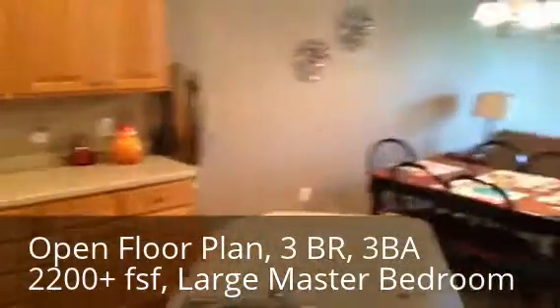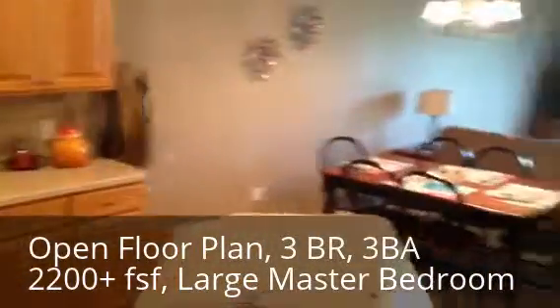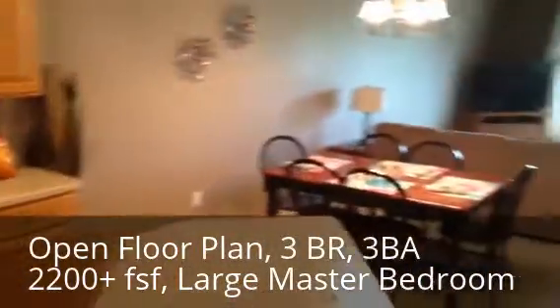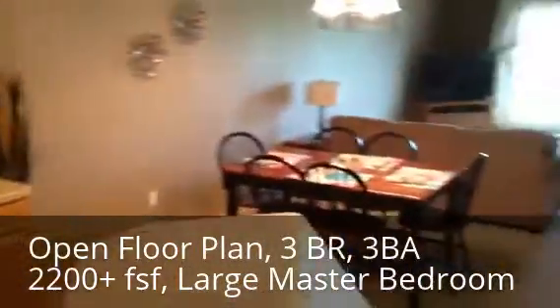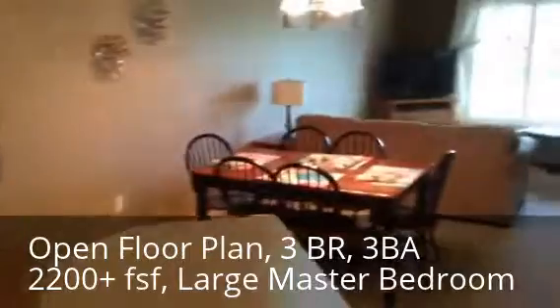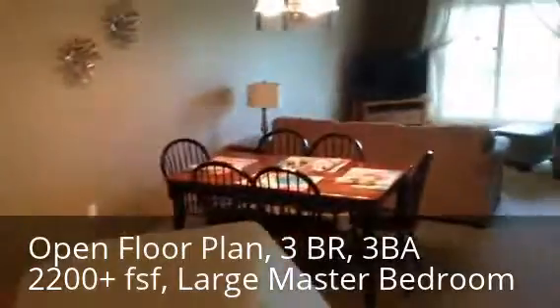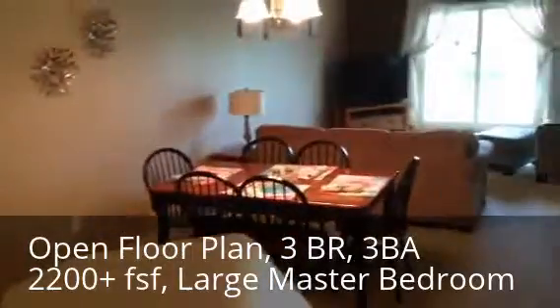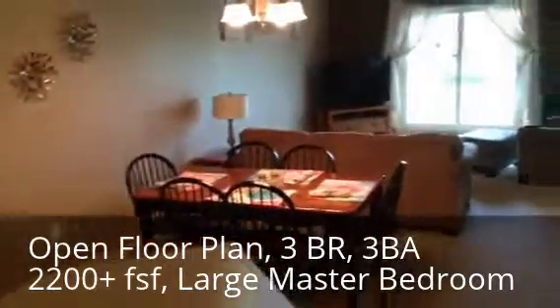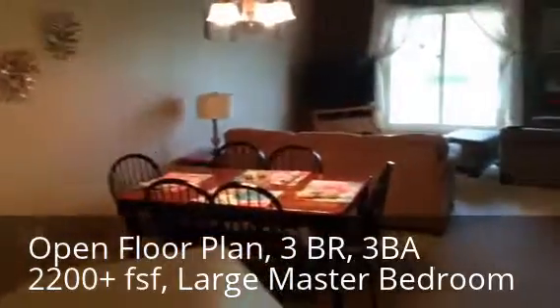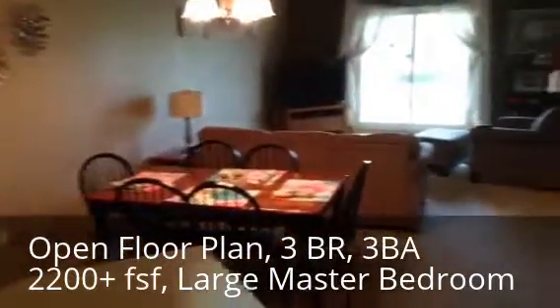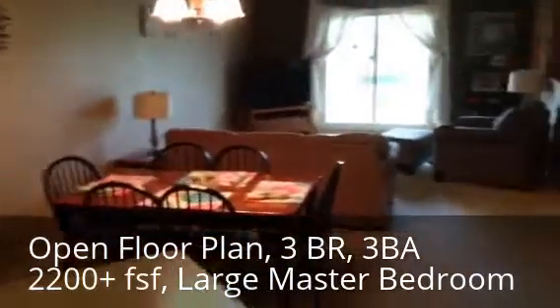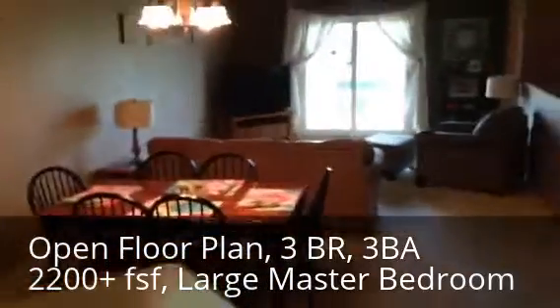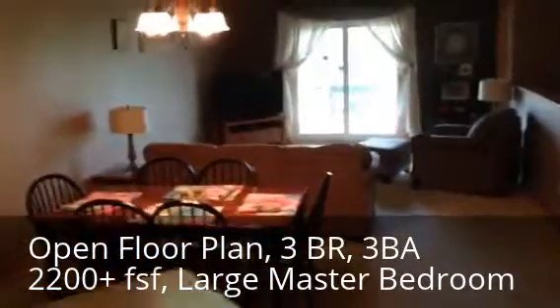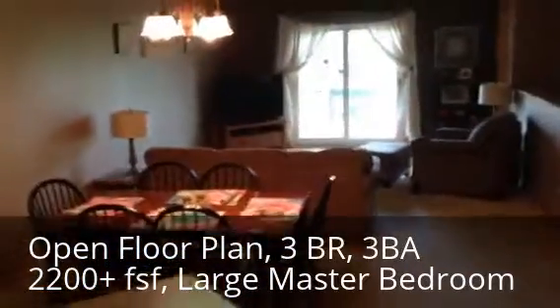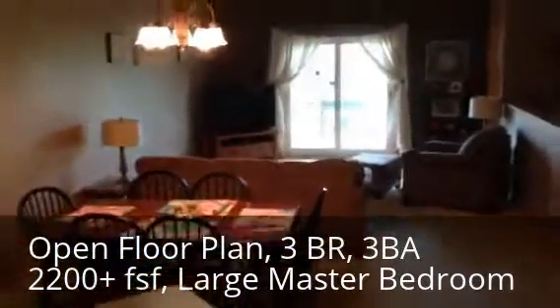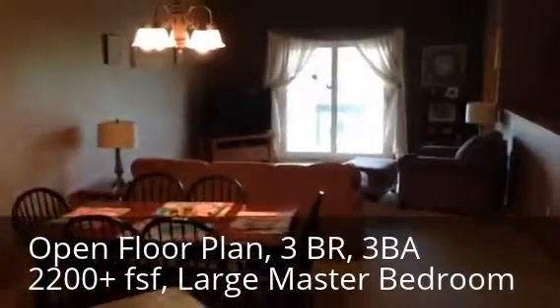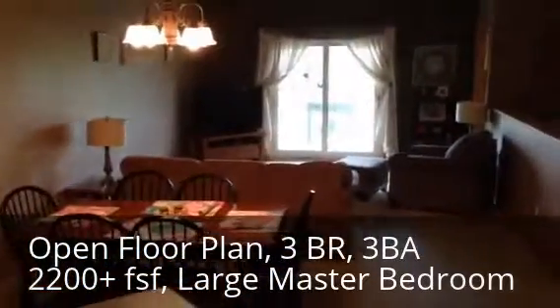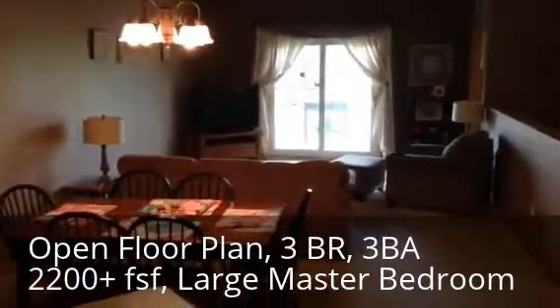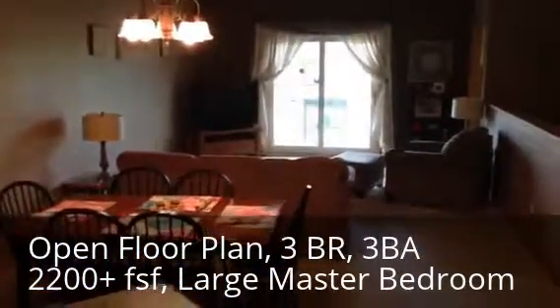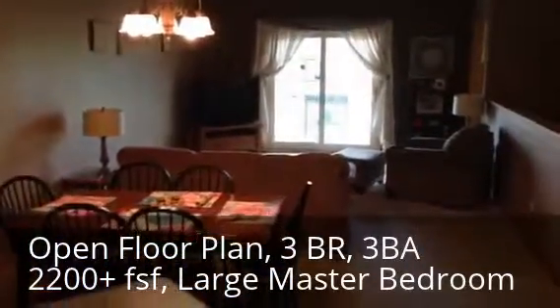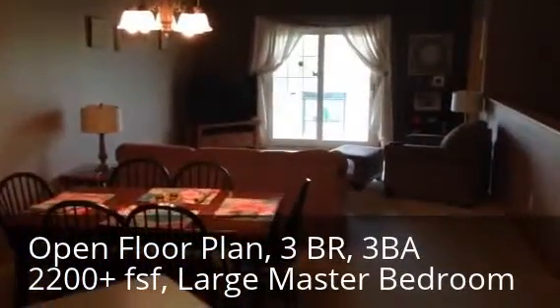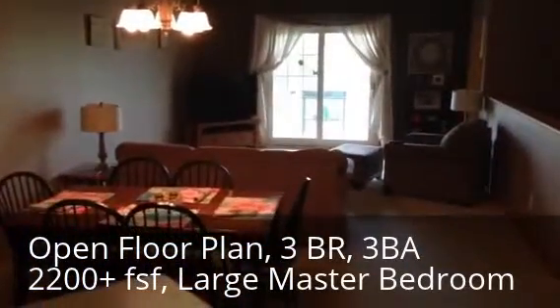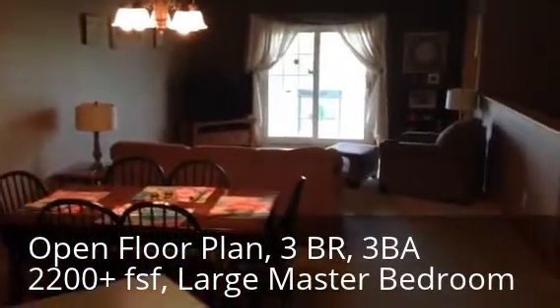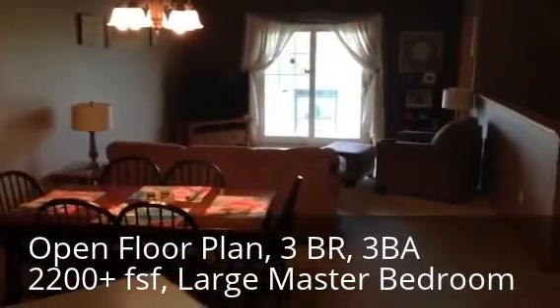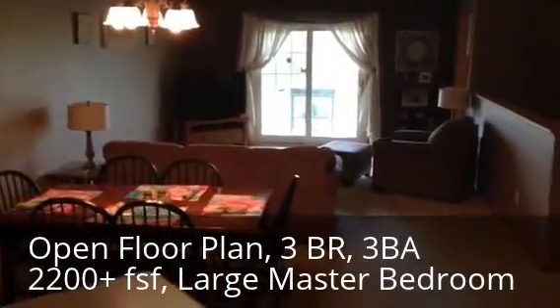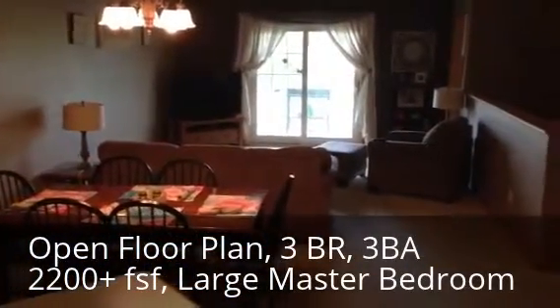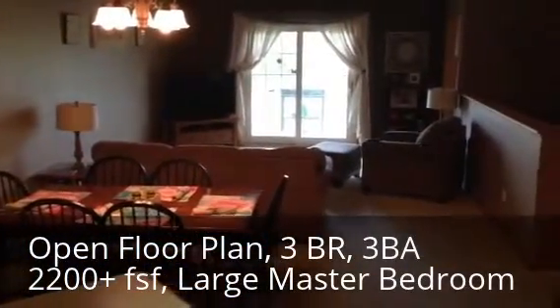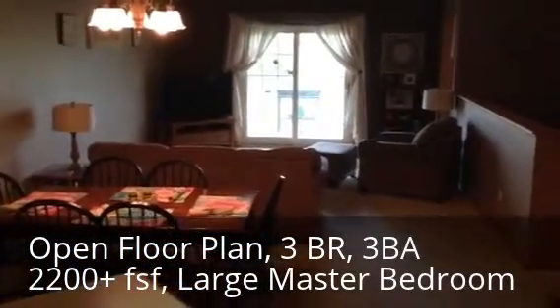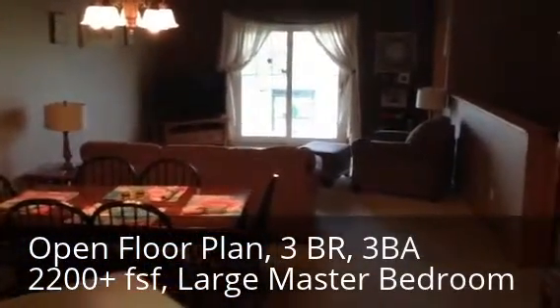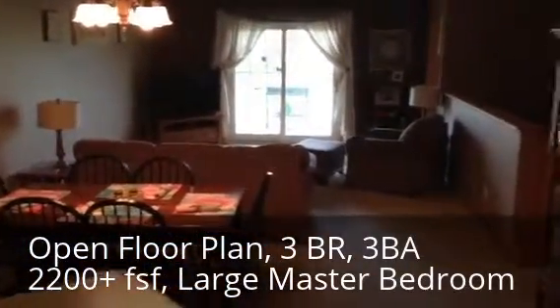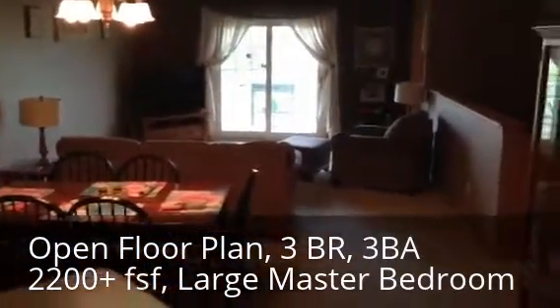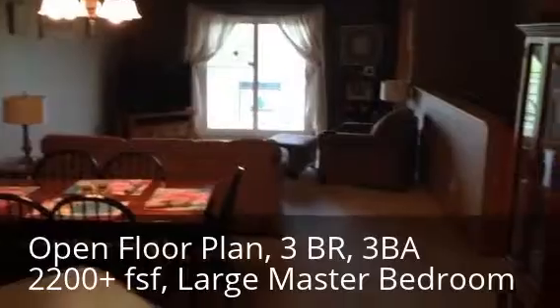As you can see, it opens right up to the dining room, on into the living room. There's a deck — we'll take a look at the deck in a little bit.